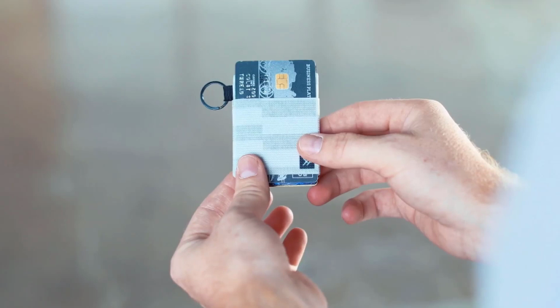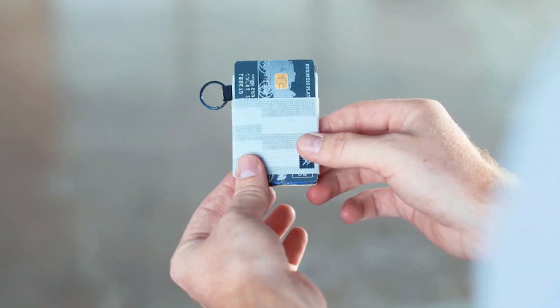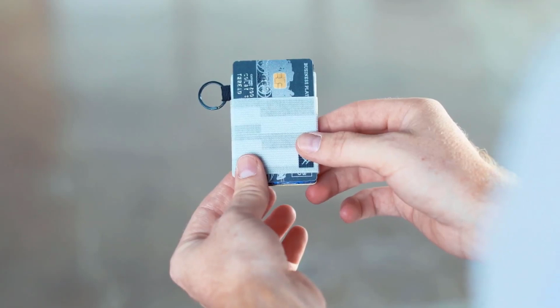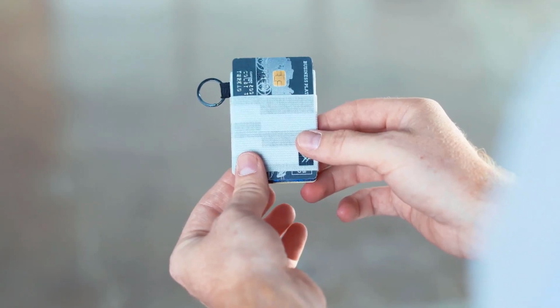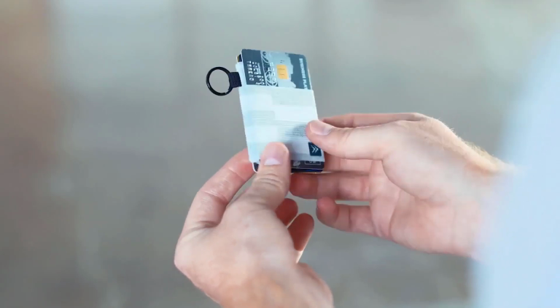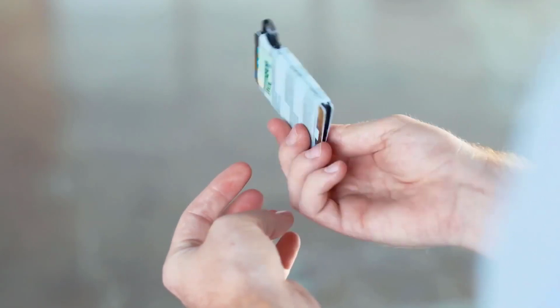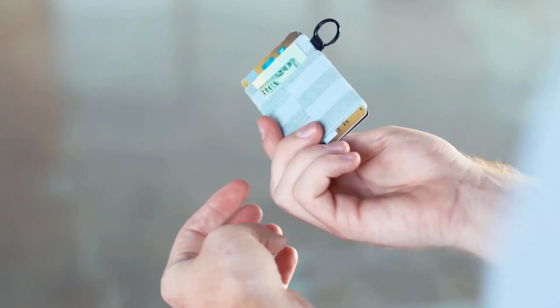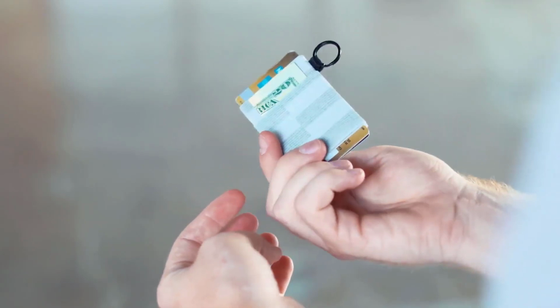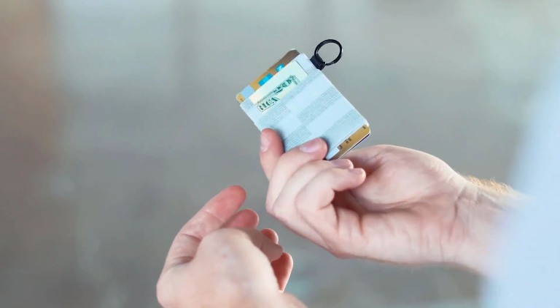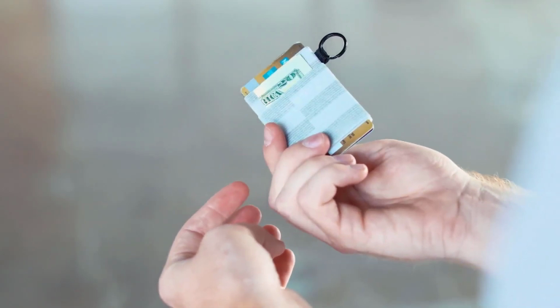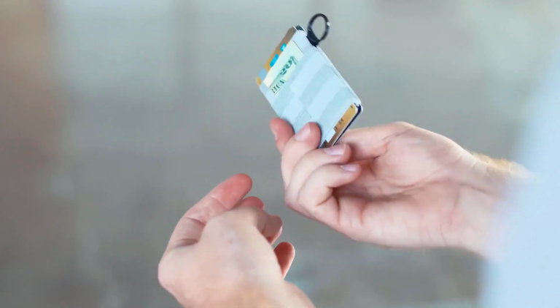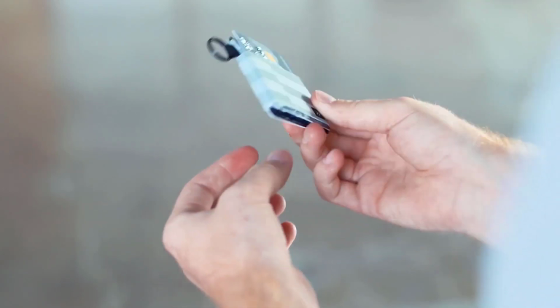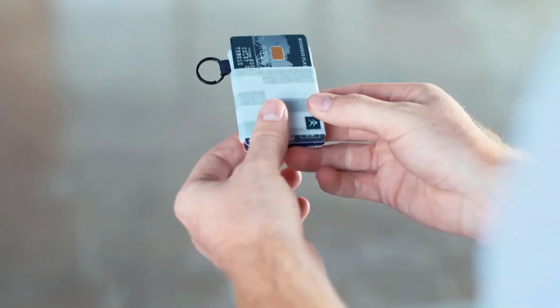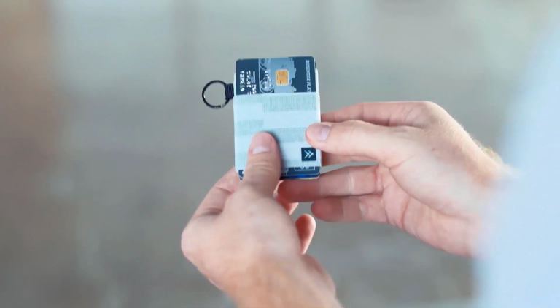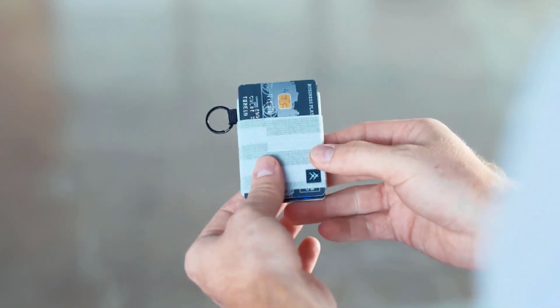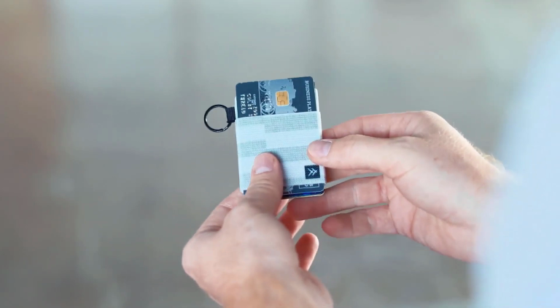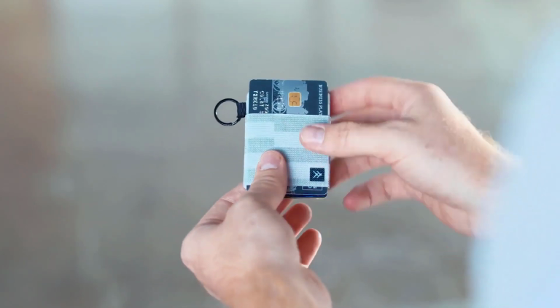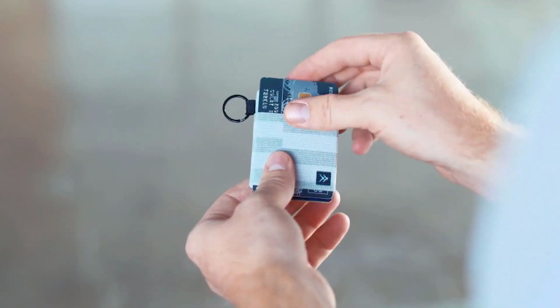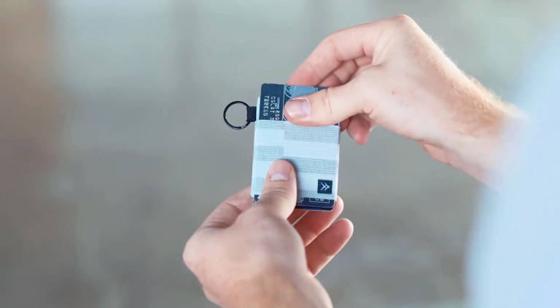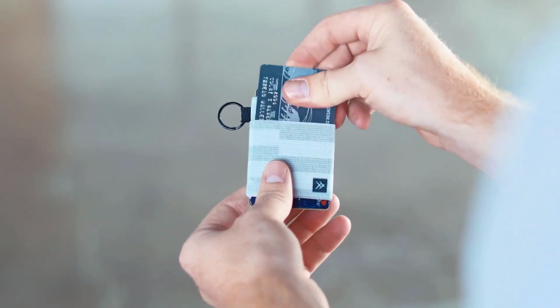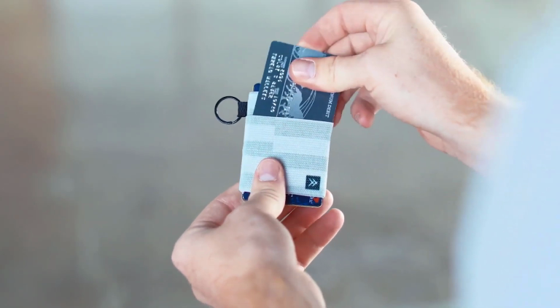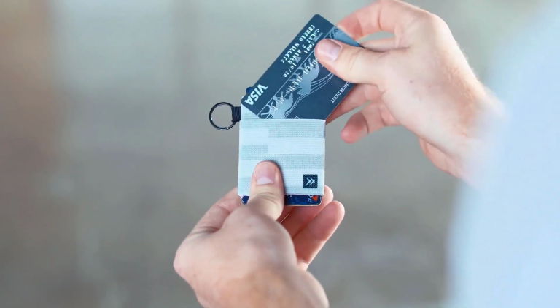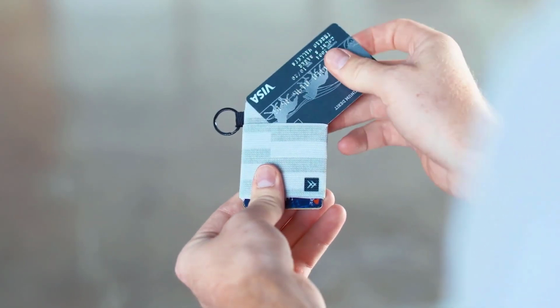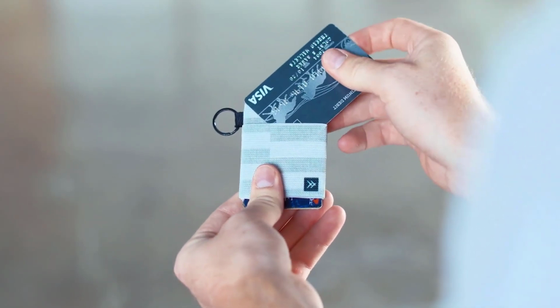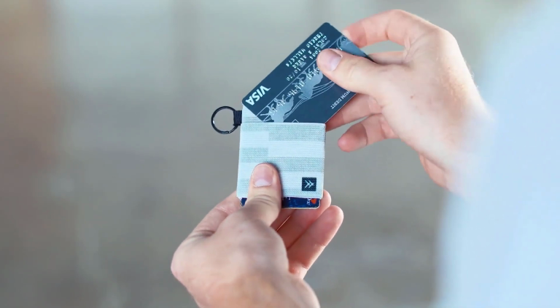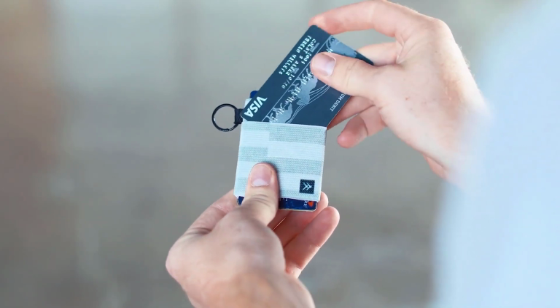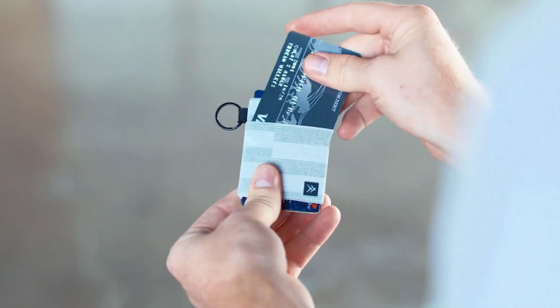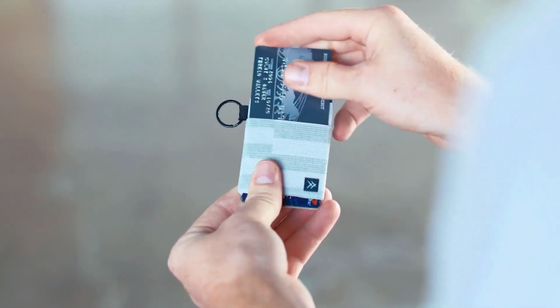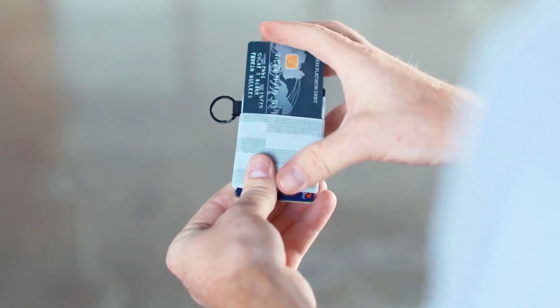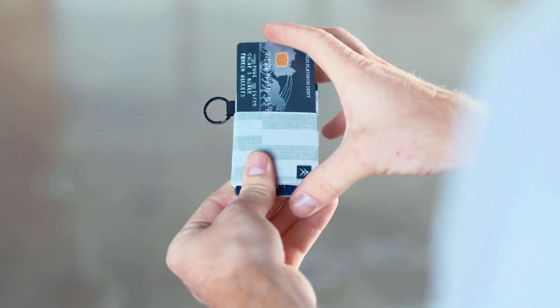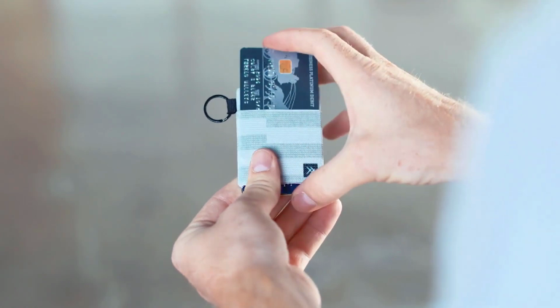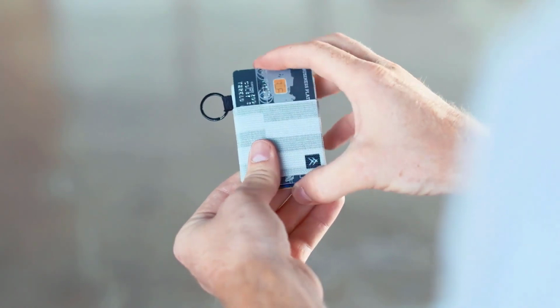Today we will take a look at the best front pocket wallets in the market. Let's get into the video.